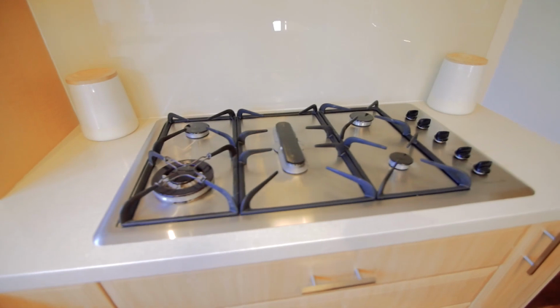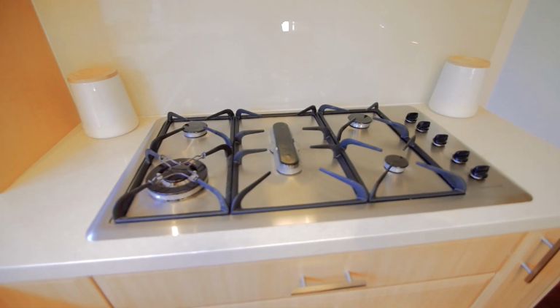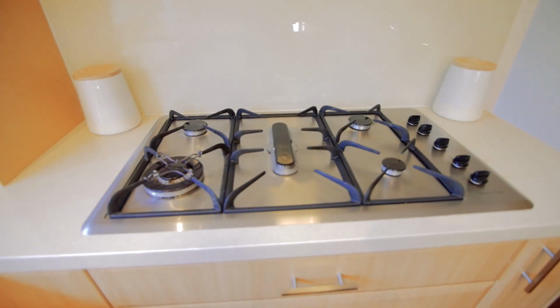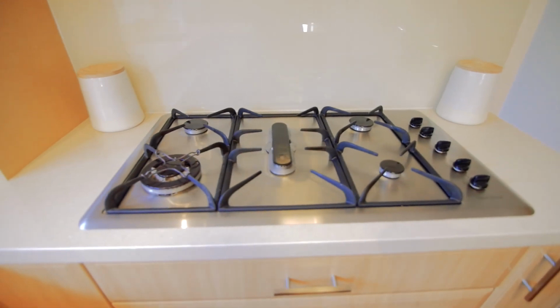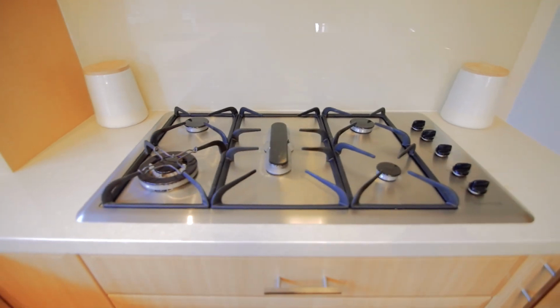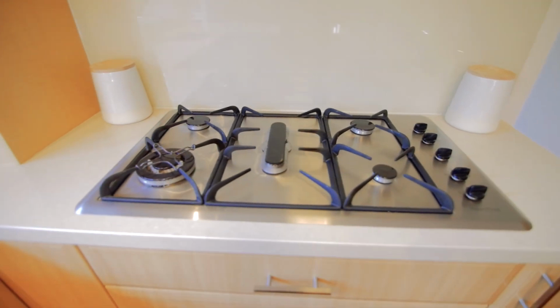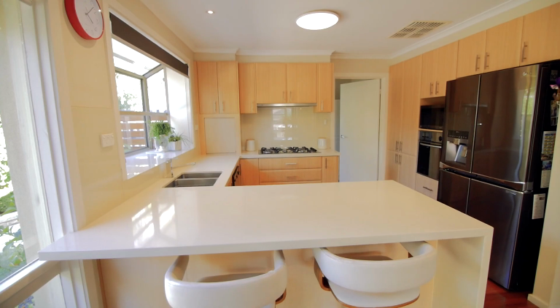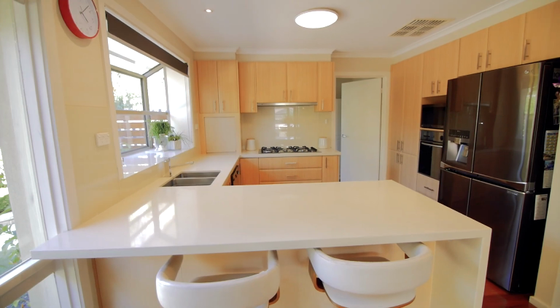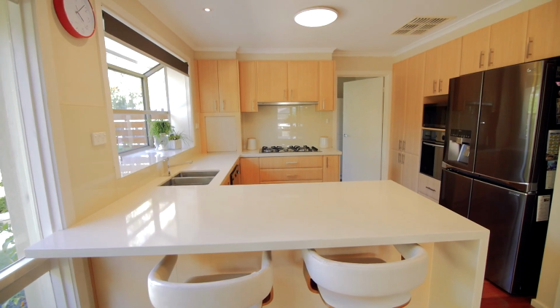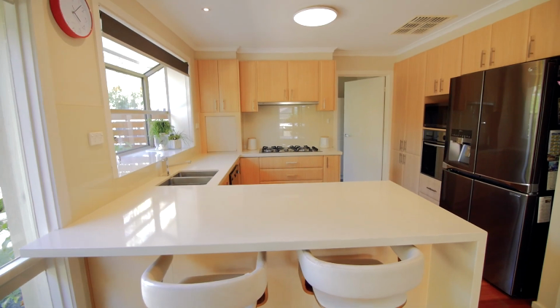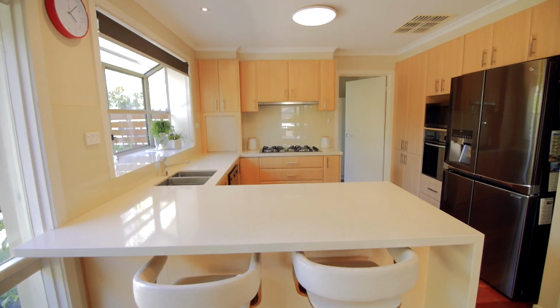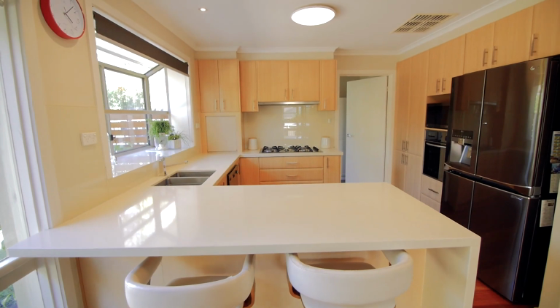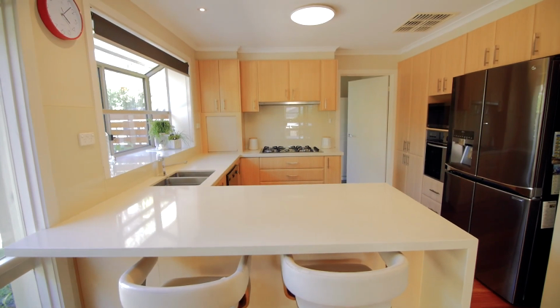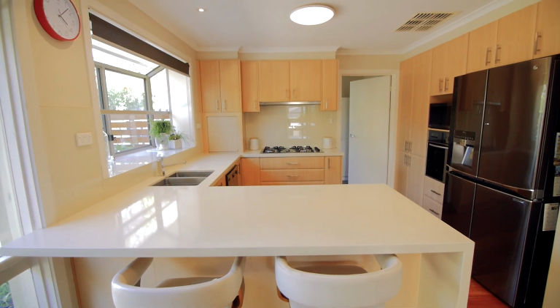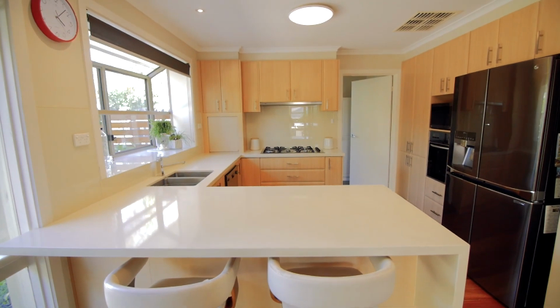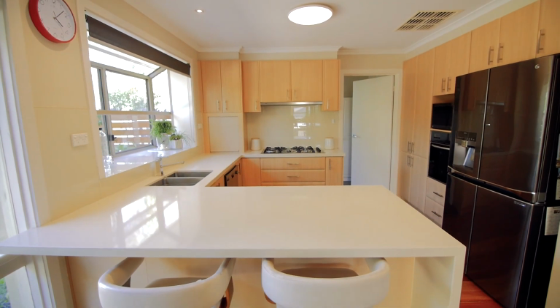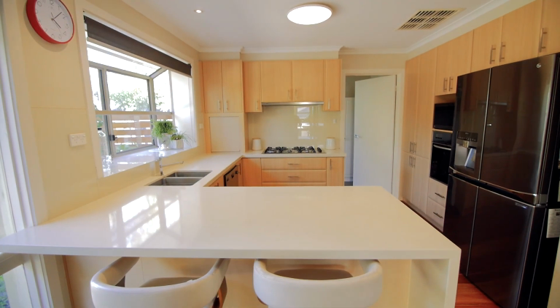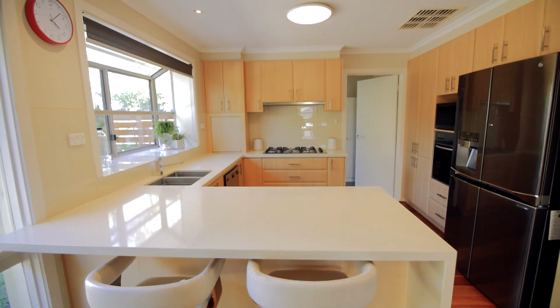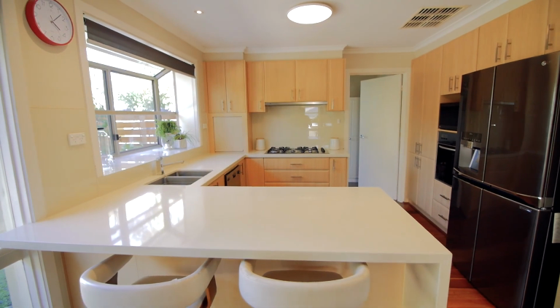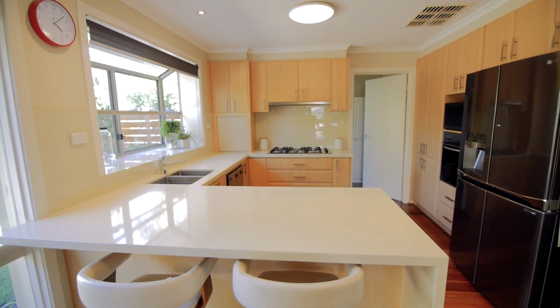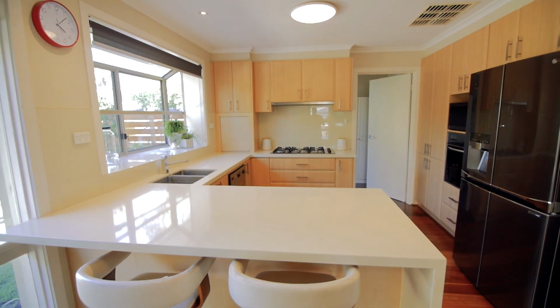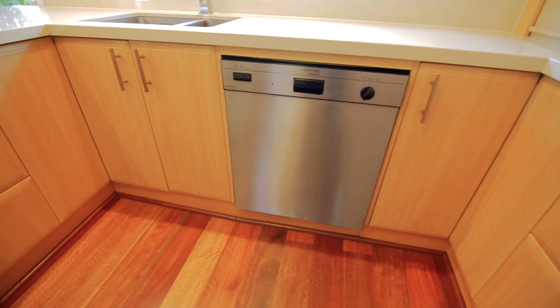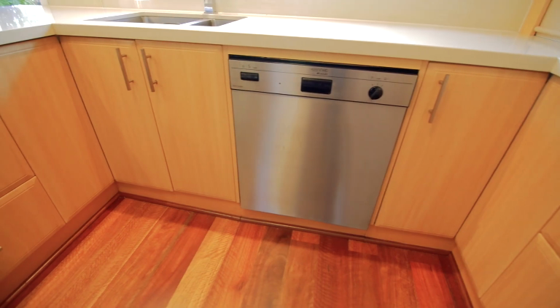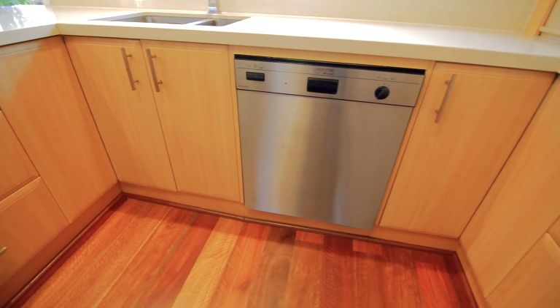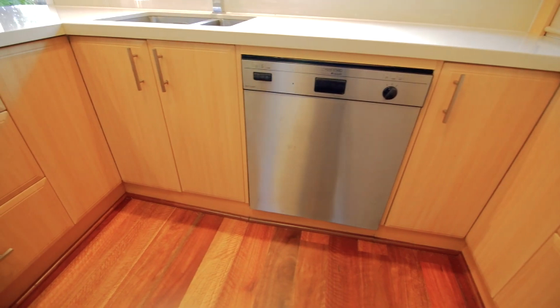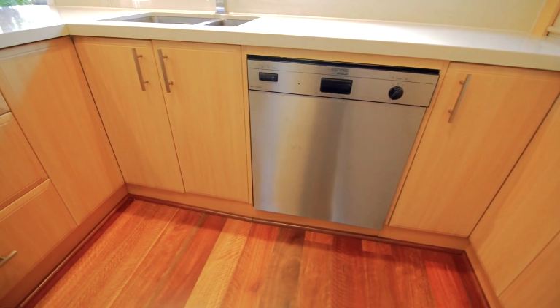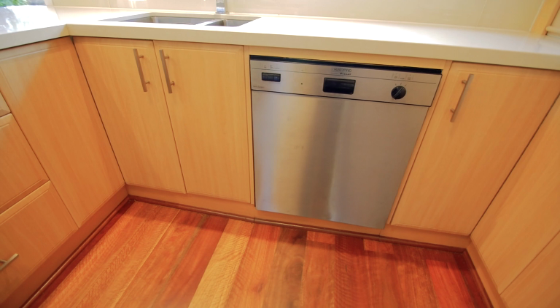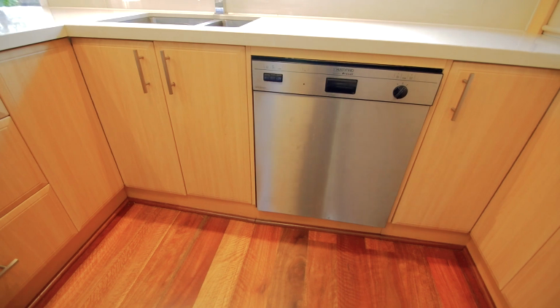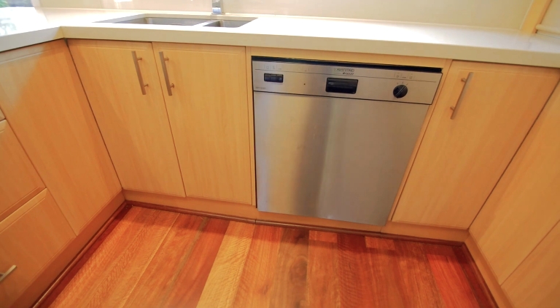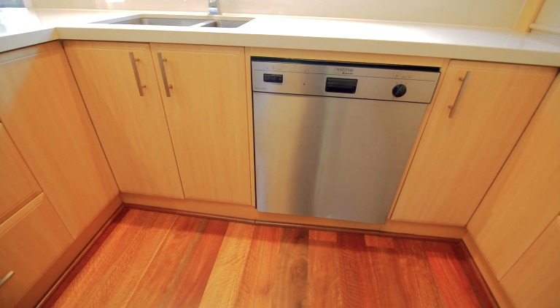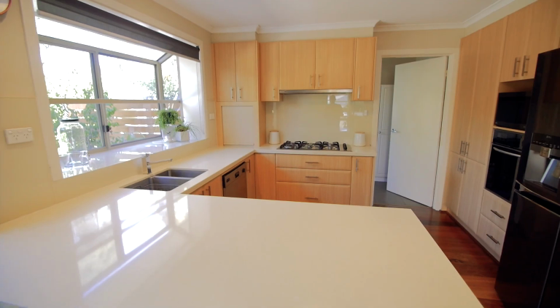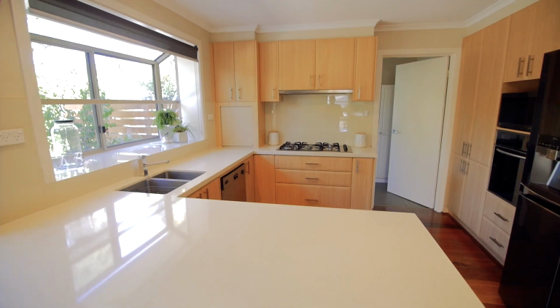The kitchen is fully renovated with Caesarstone benchtops, dishwasher, and generous storage space.